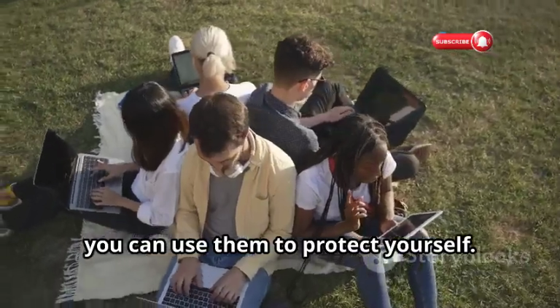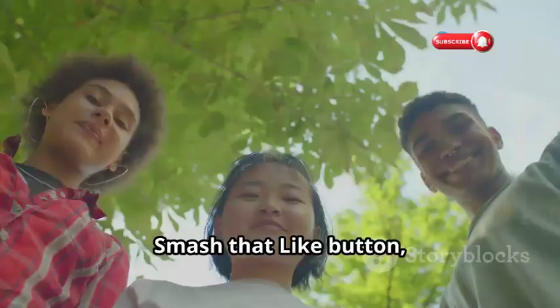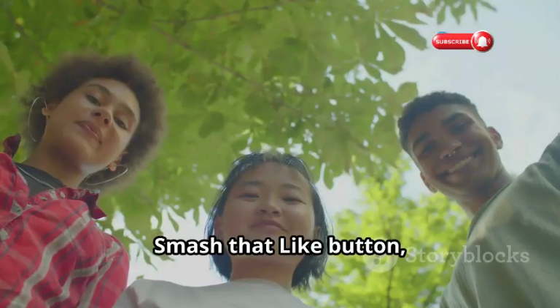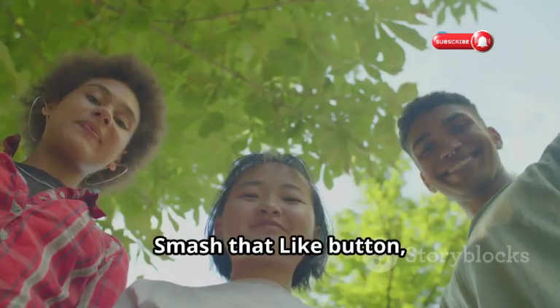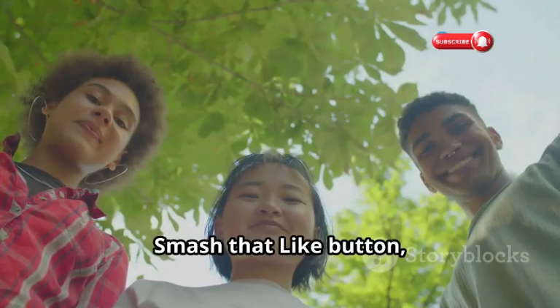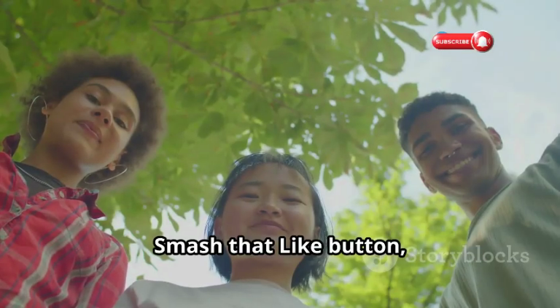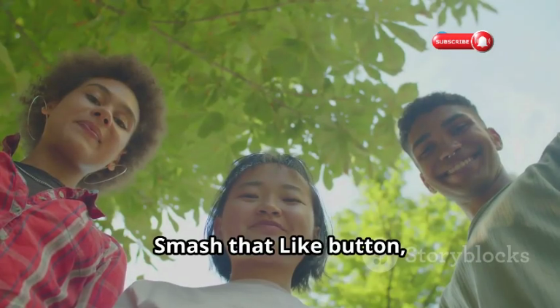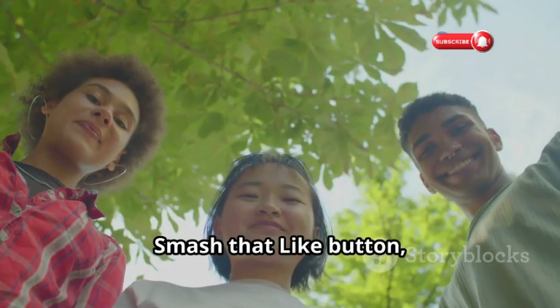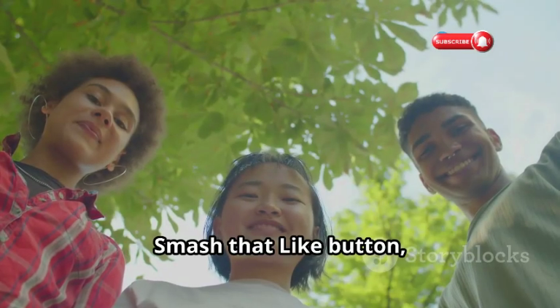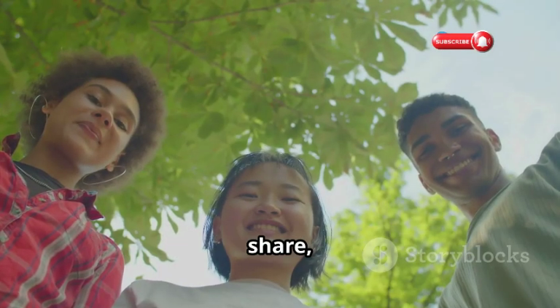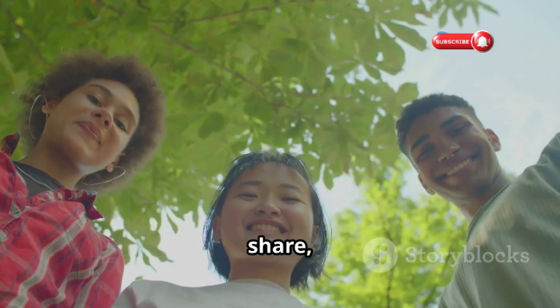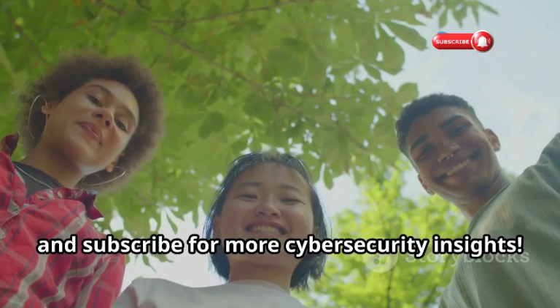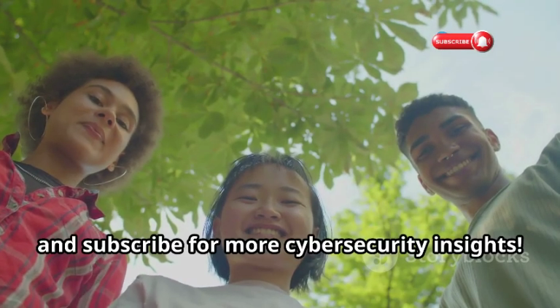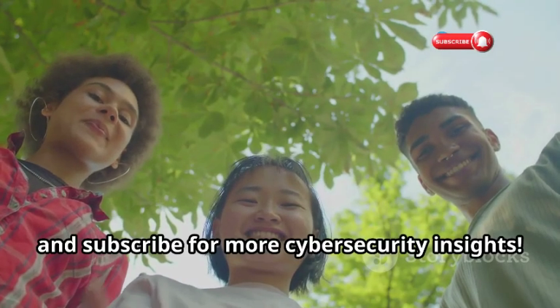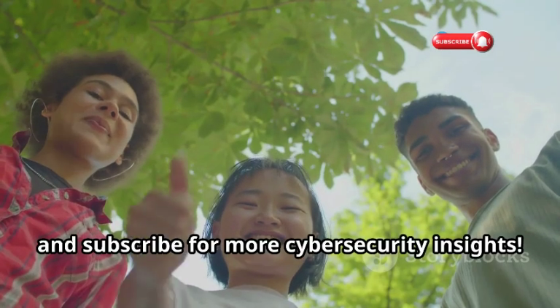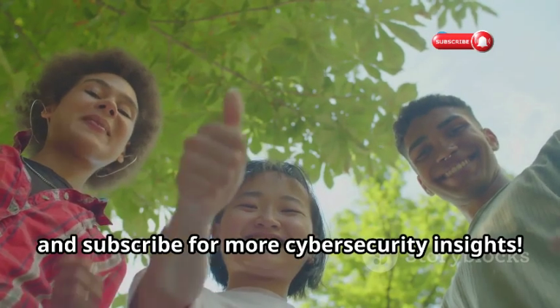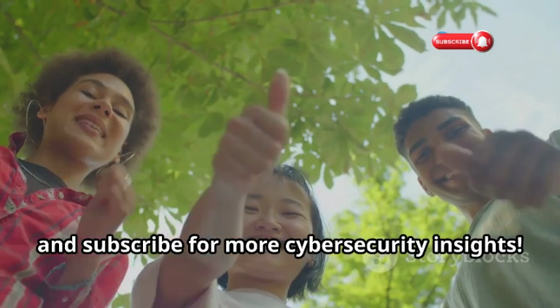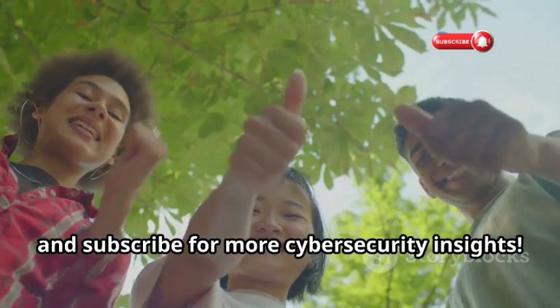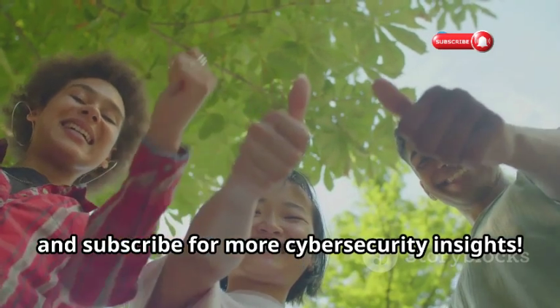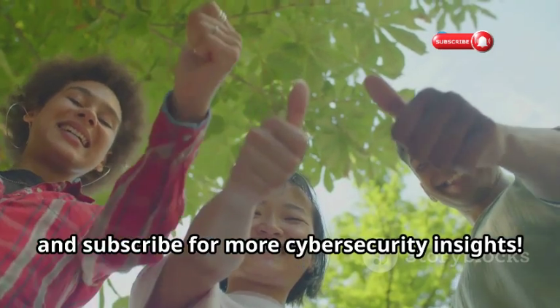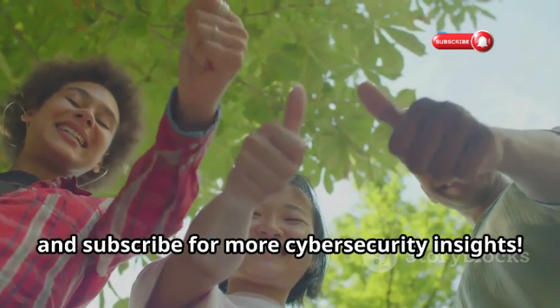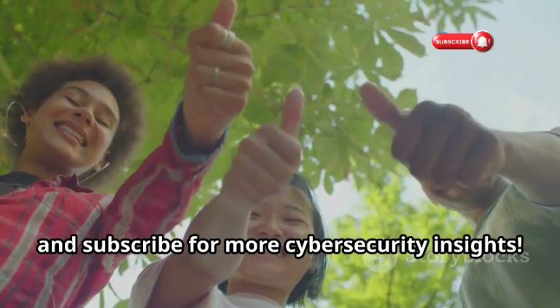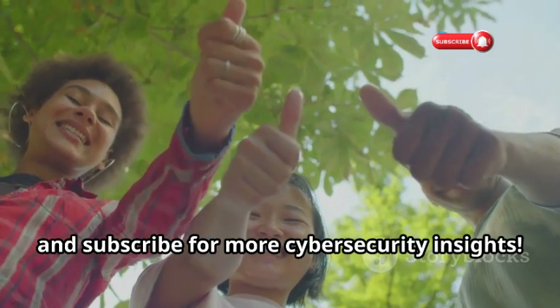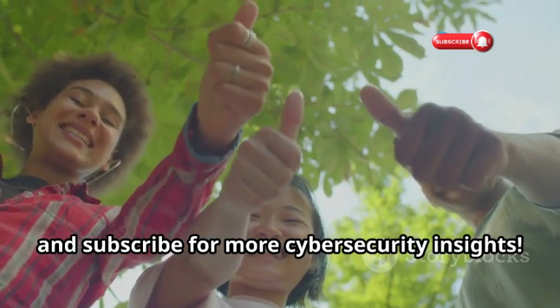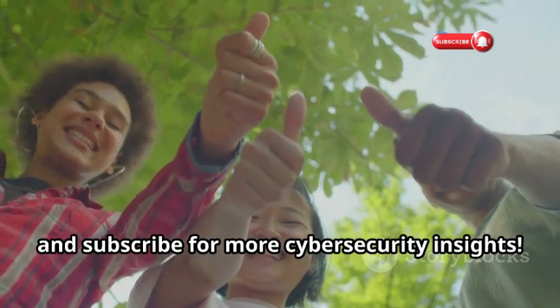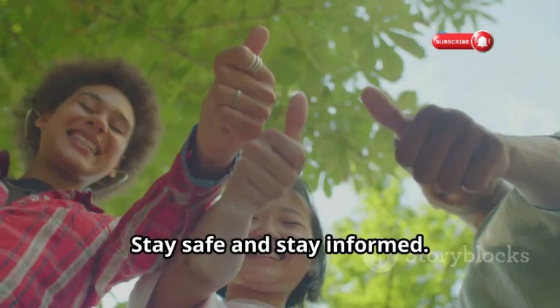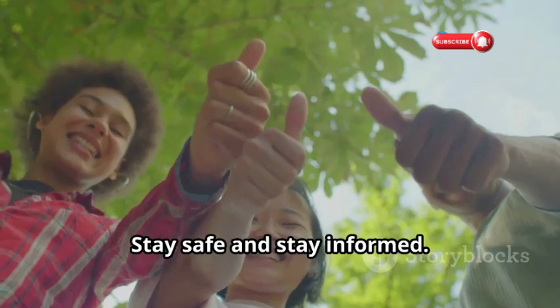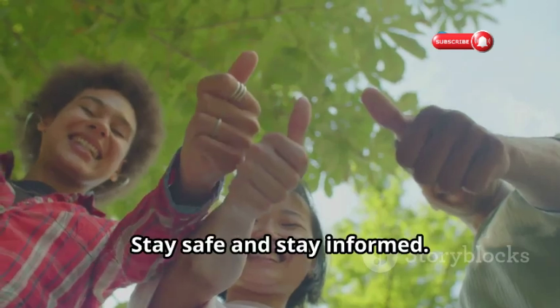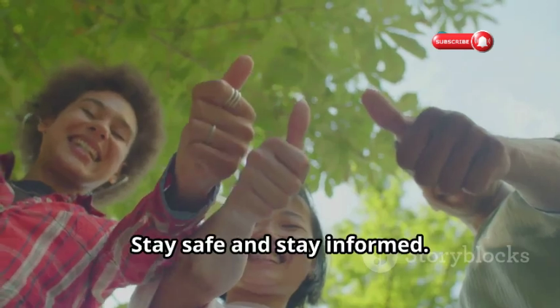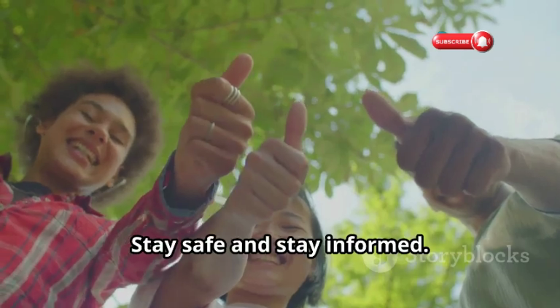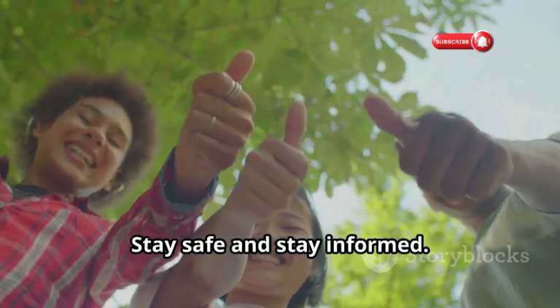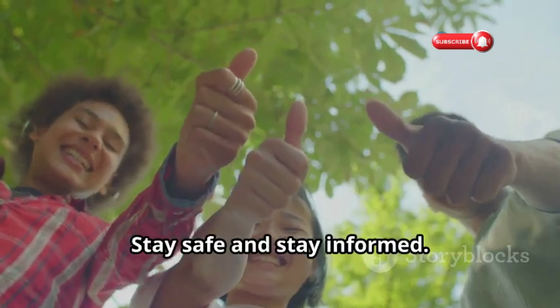Smash that like button, share, and subscribe for more cybersecurity insights. Stay safe and stay informed.